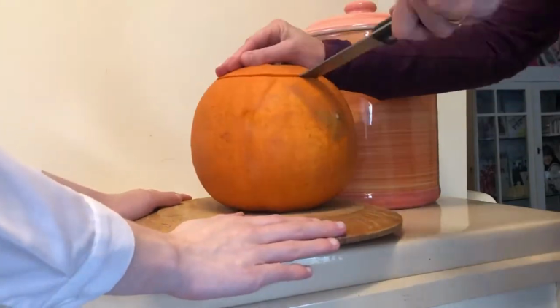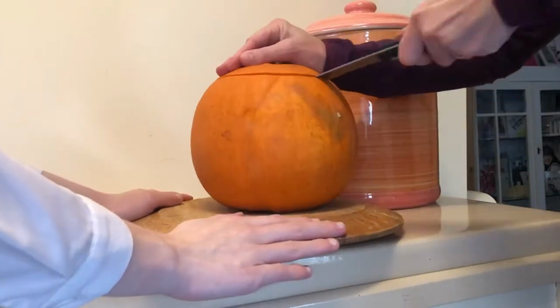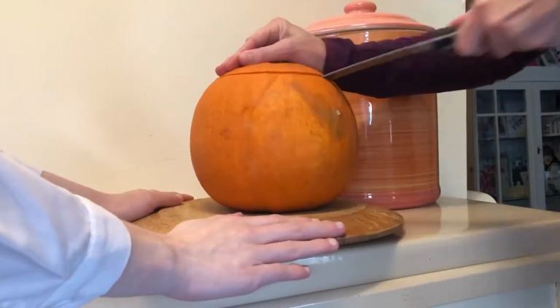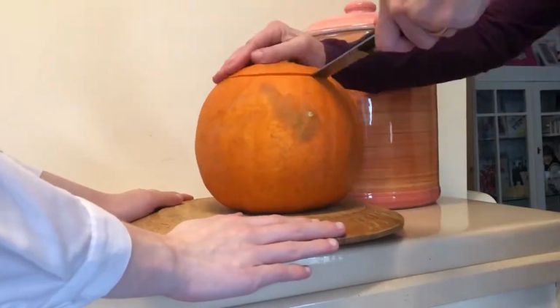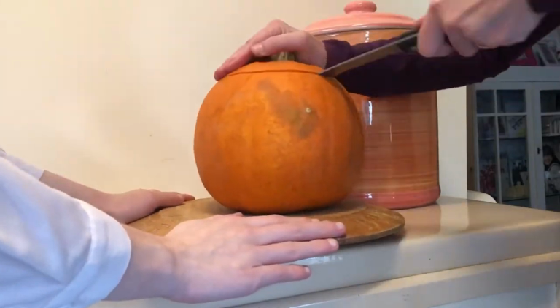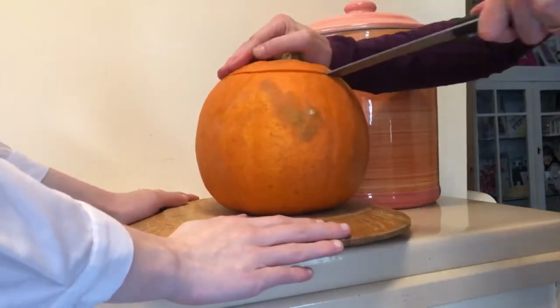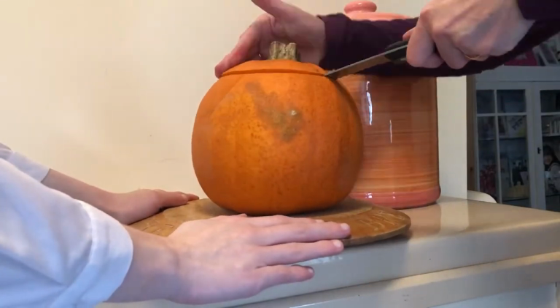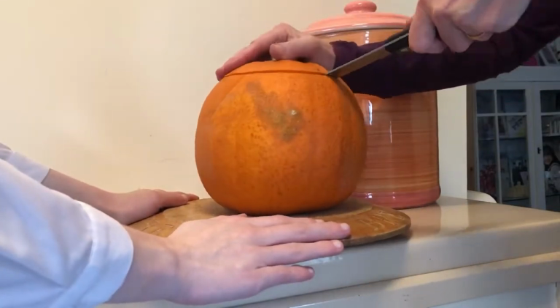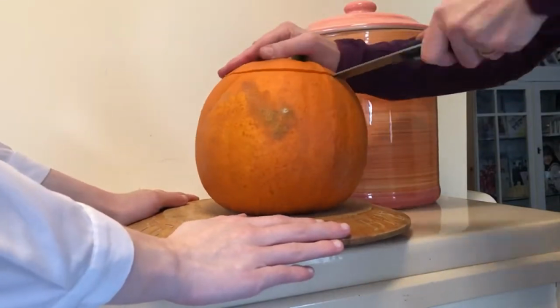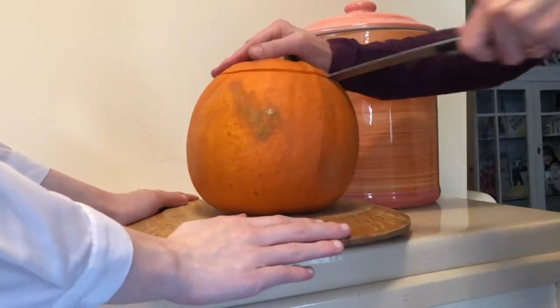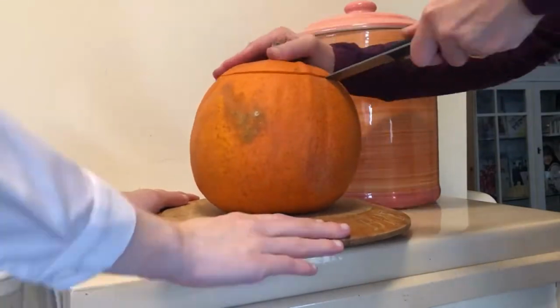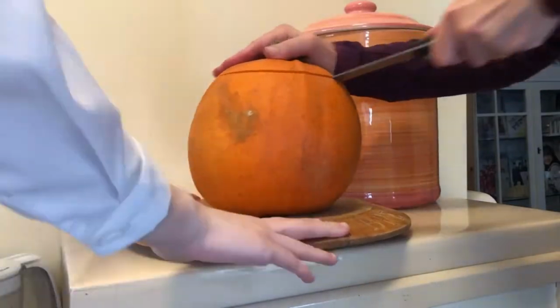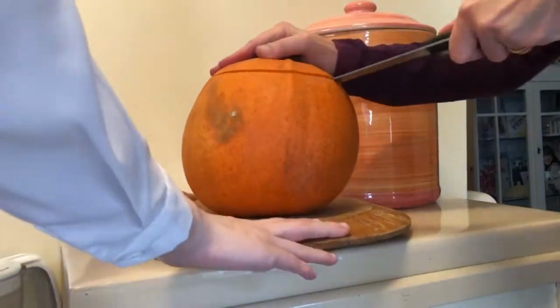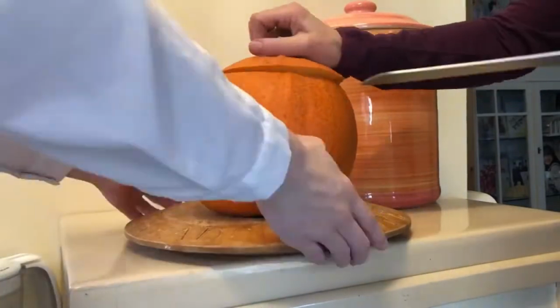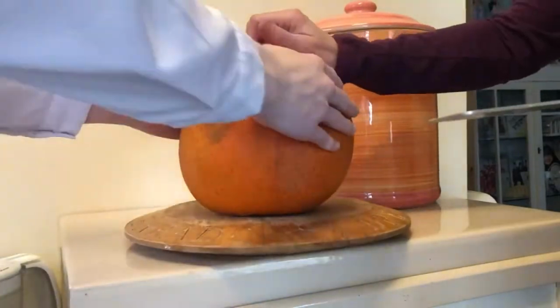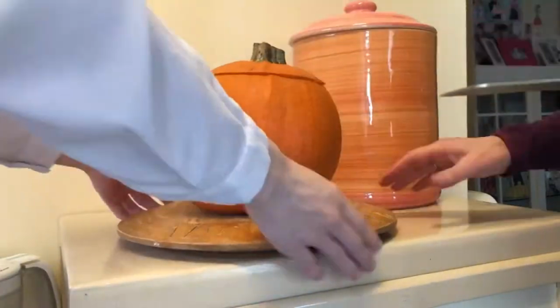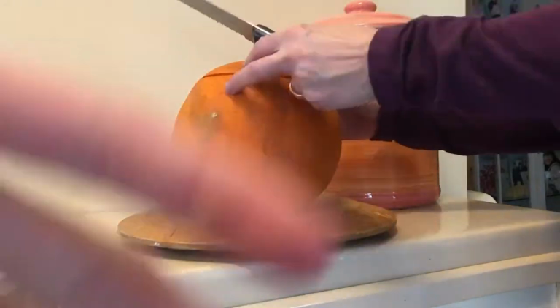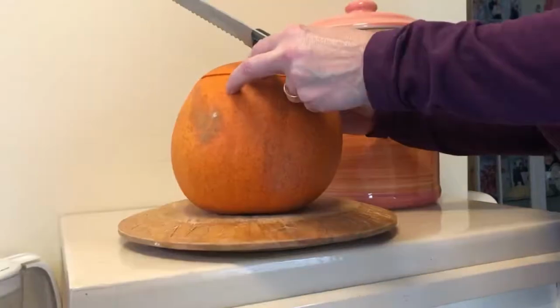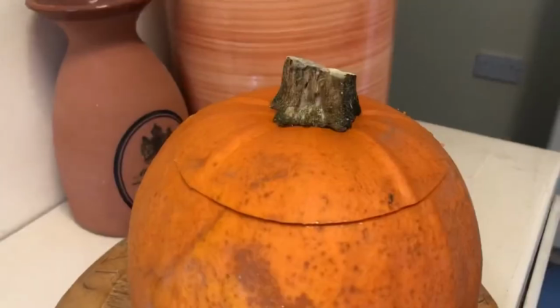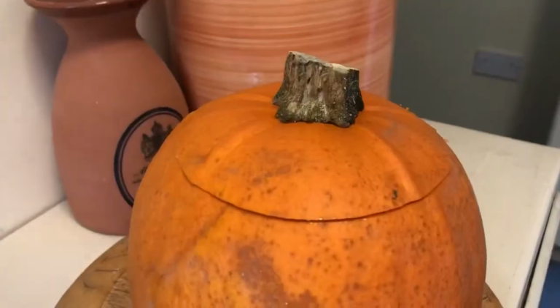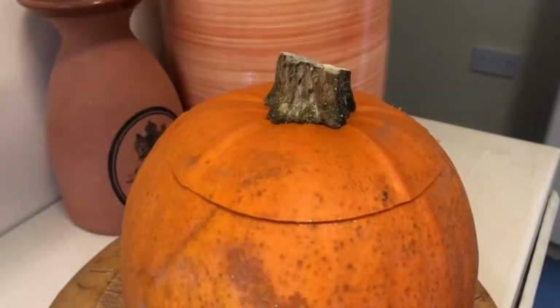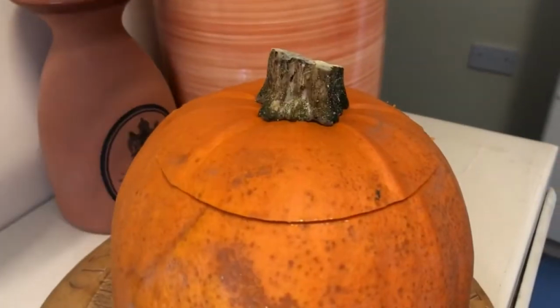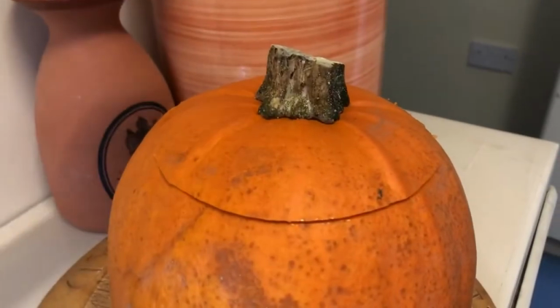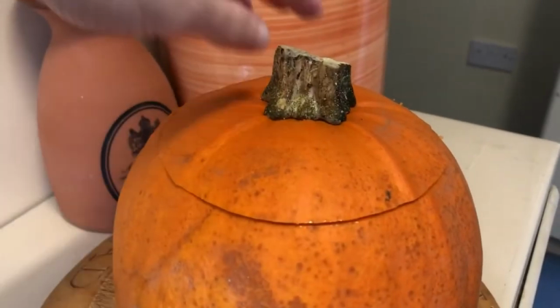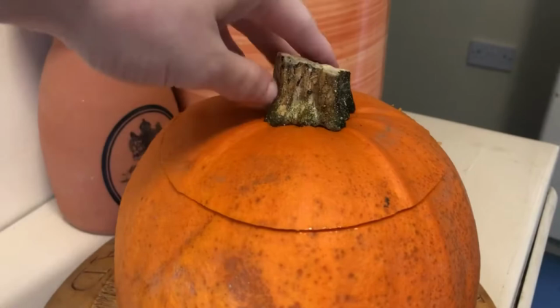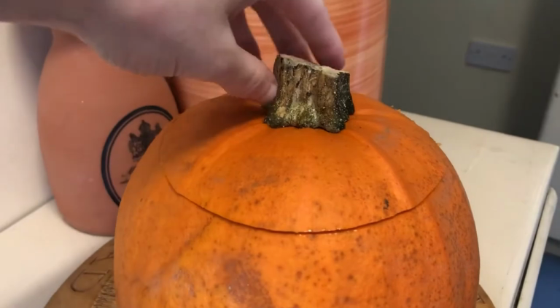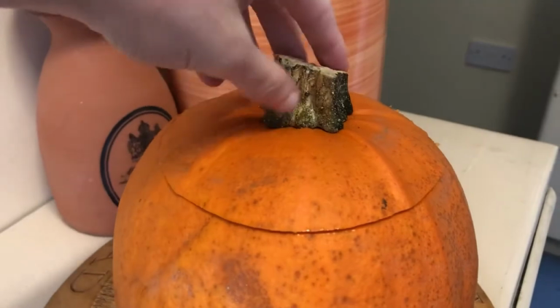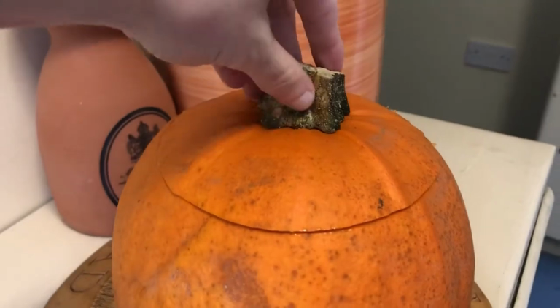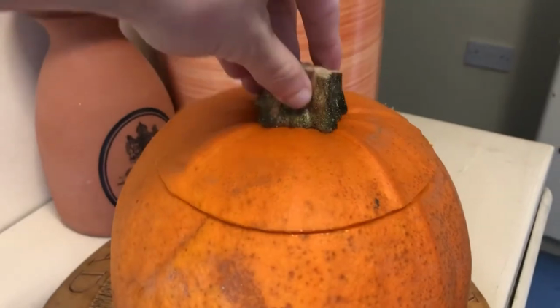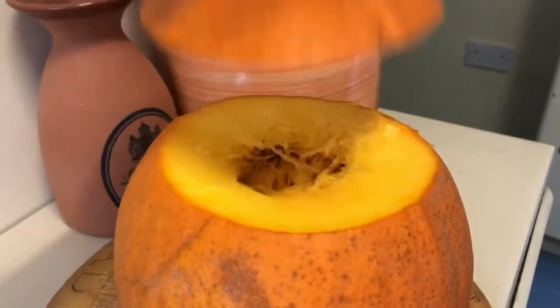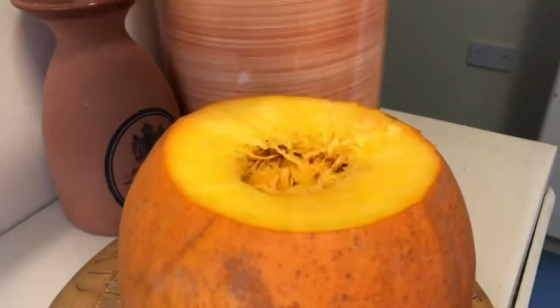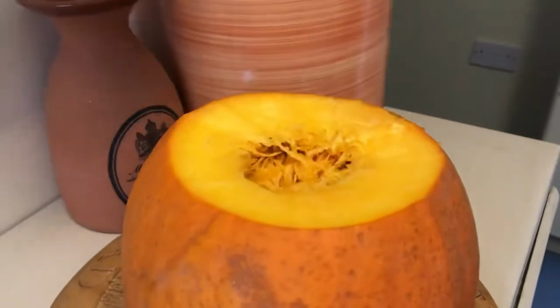The fact that the chopping board kept shaking didn't help. And ta-da, its hat was removed.